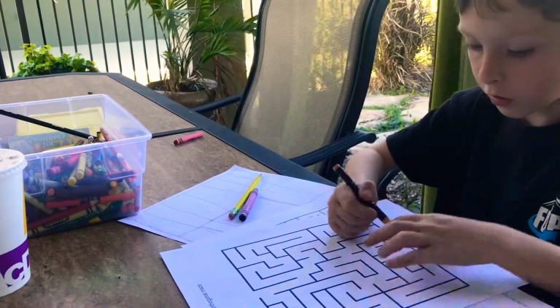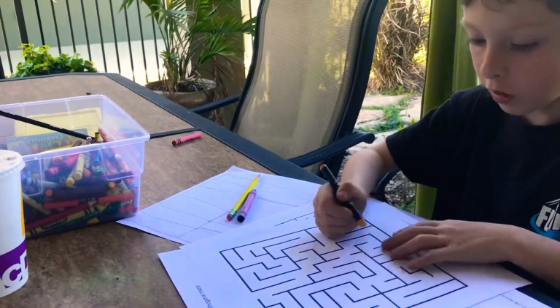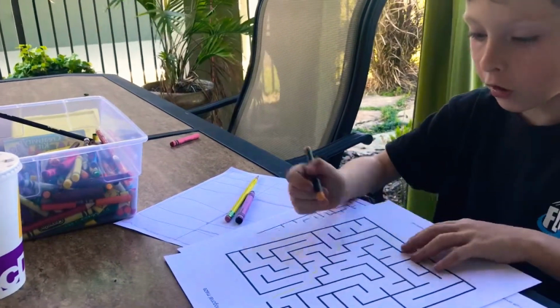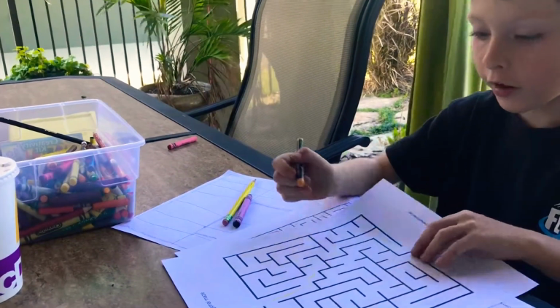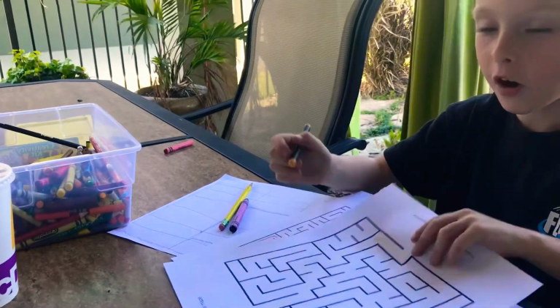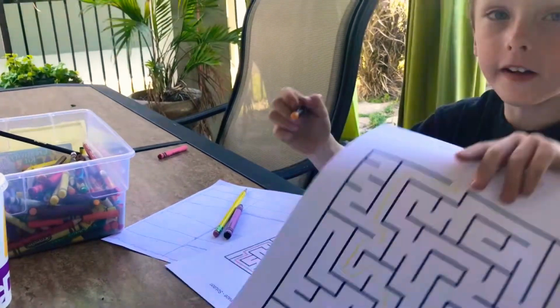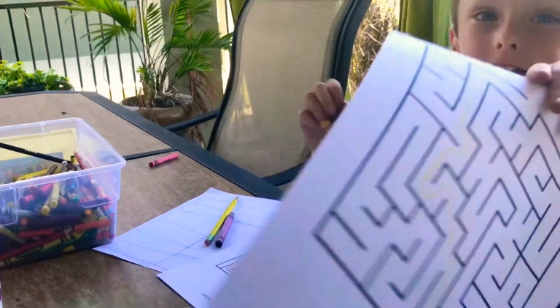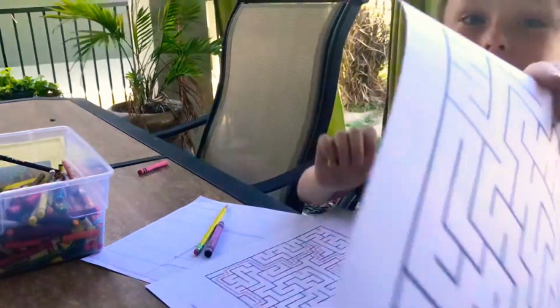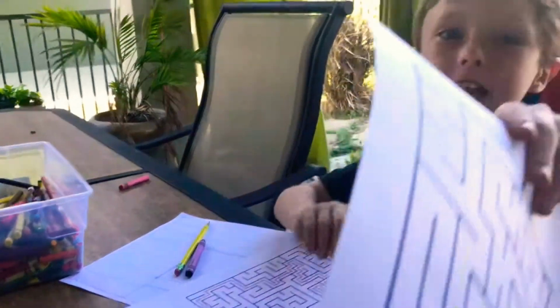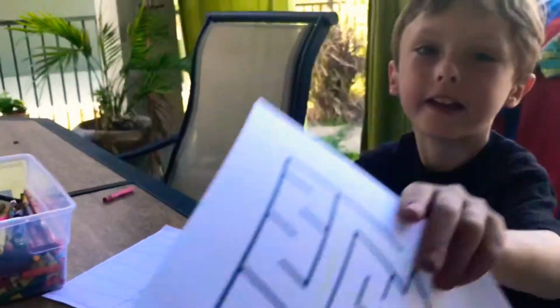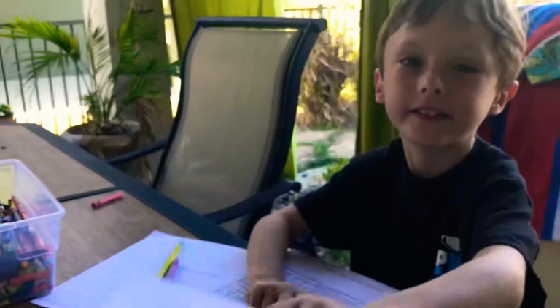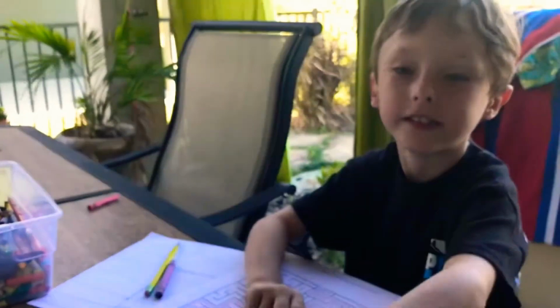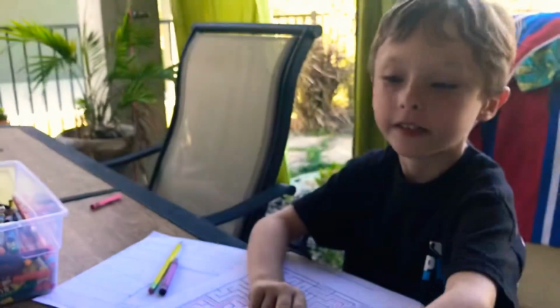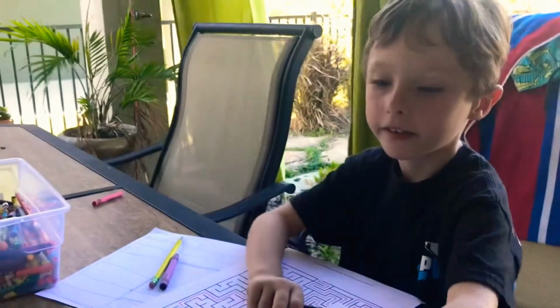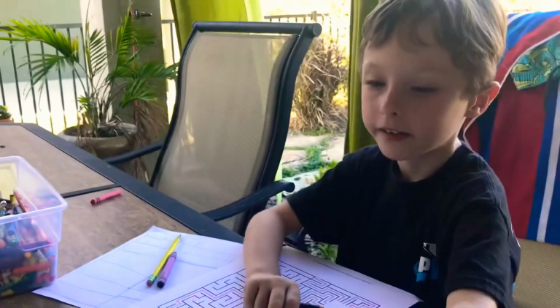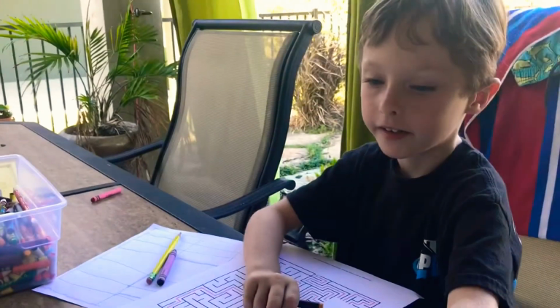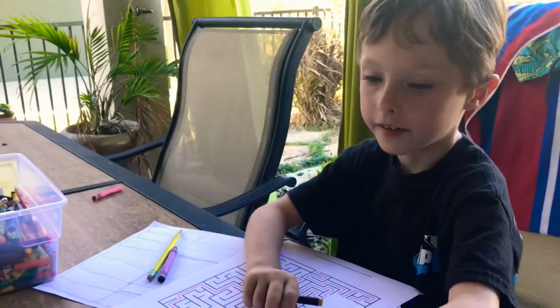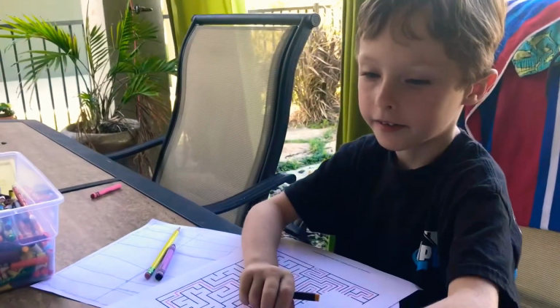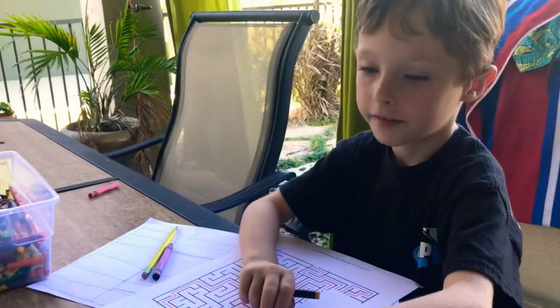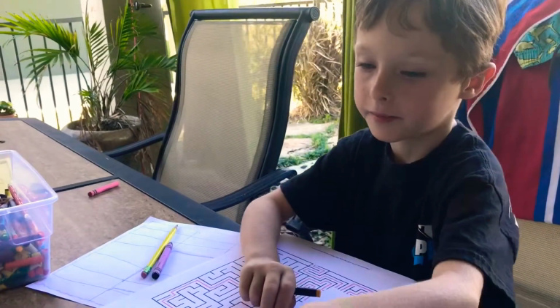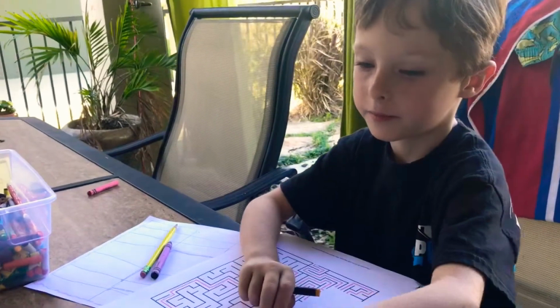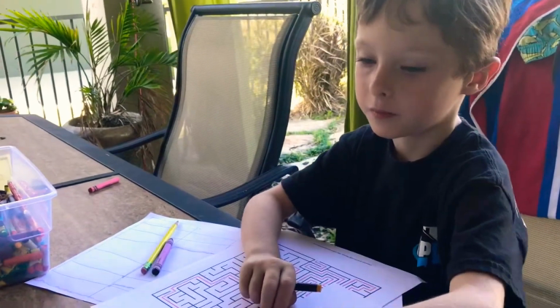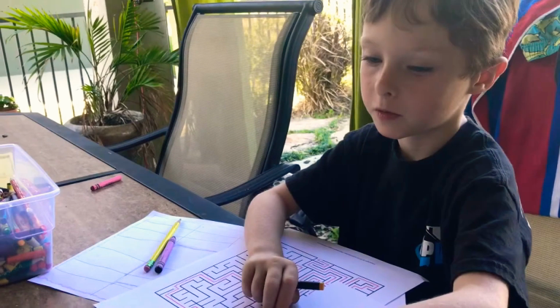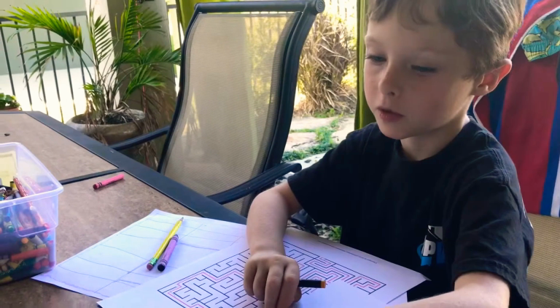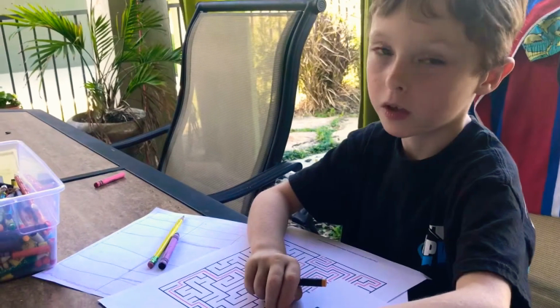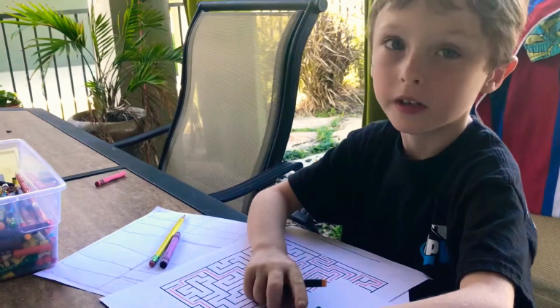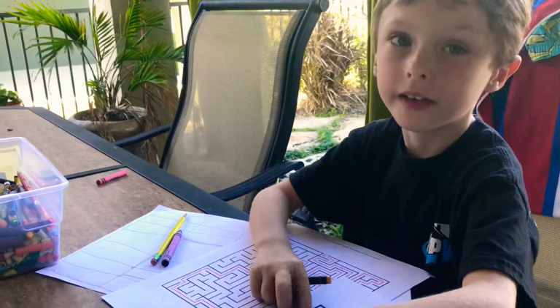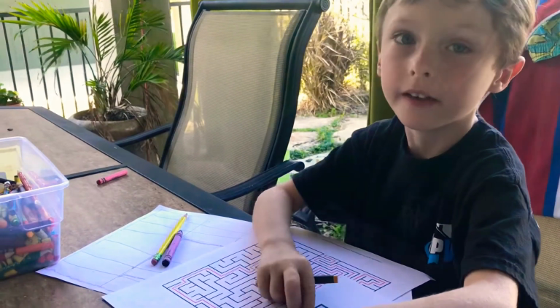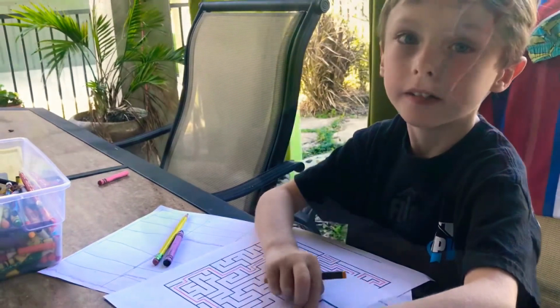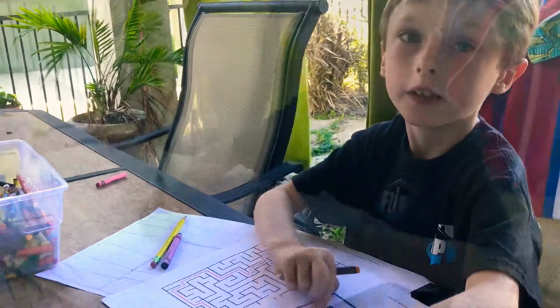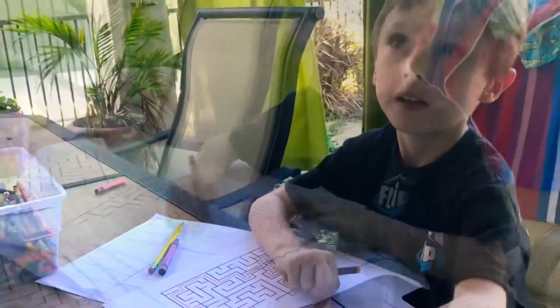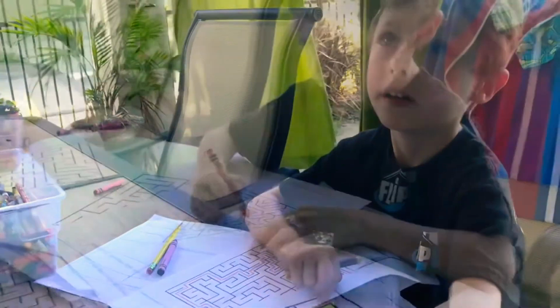Oh no! I did it! You did it? Good job. You want to do a harder one? Yes. Okay.